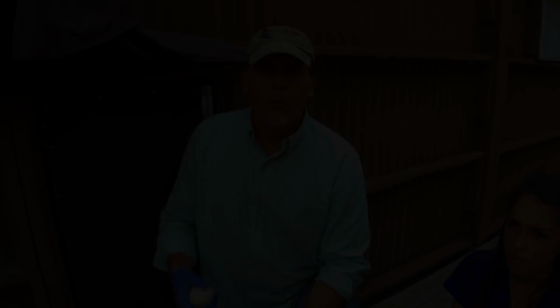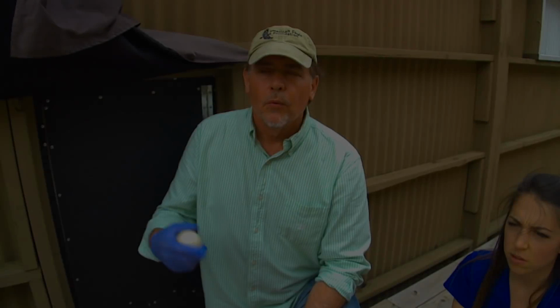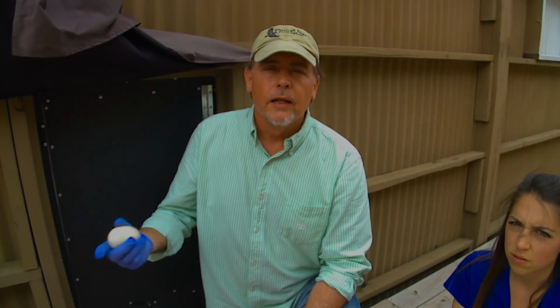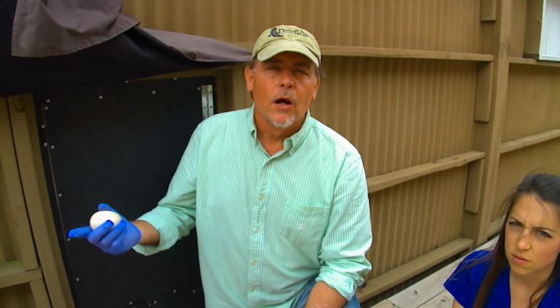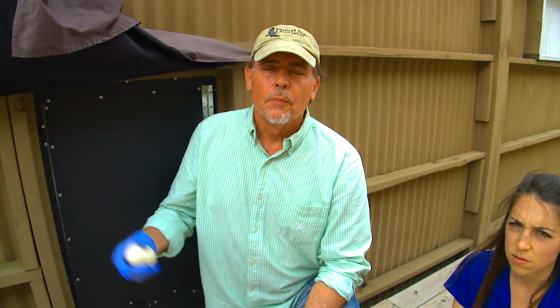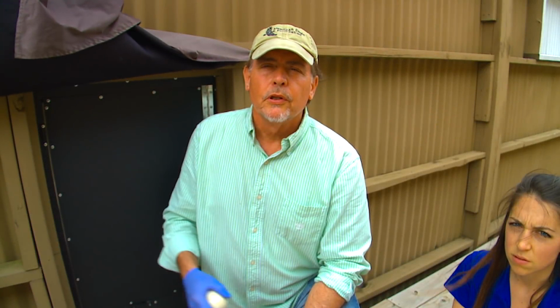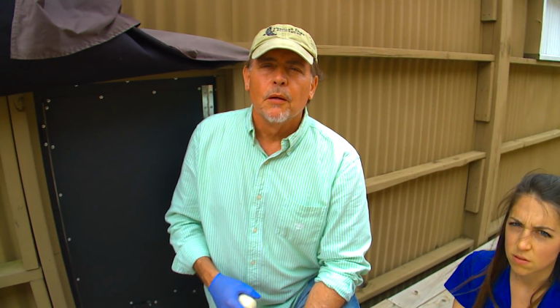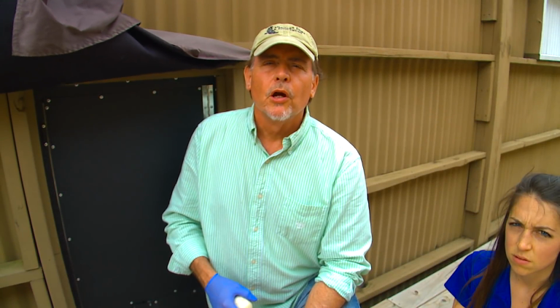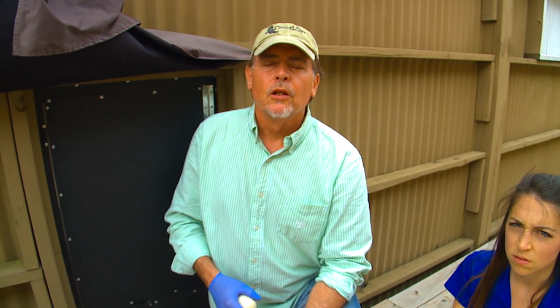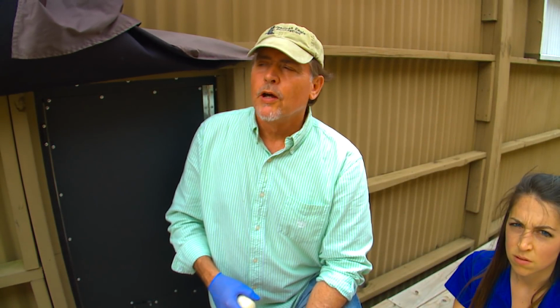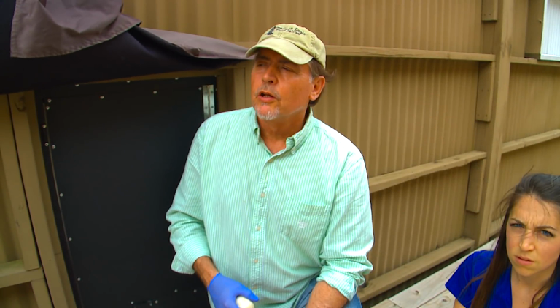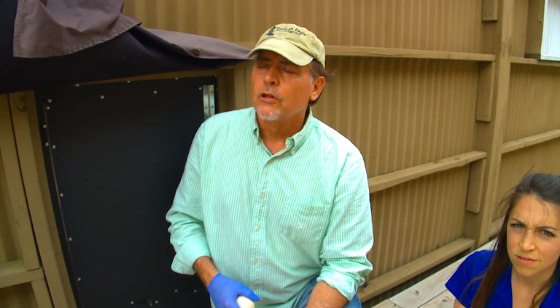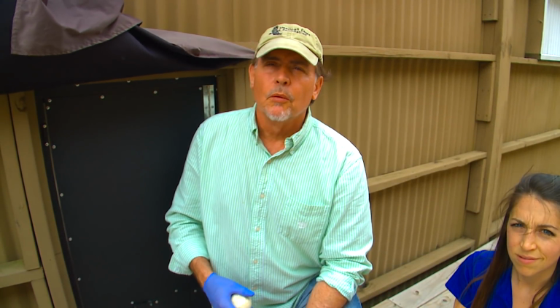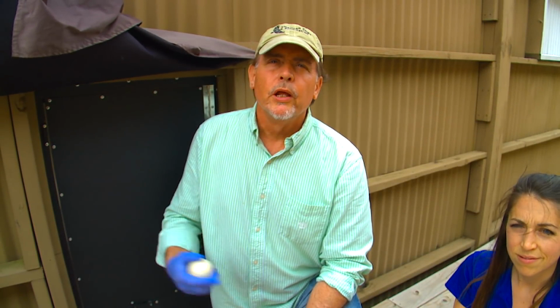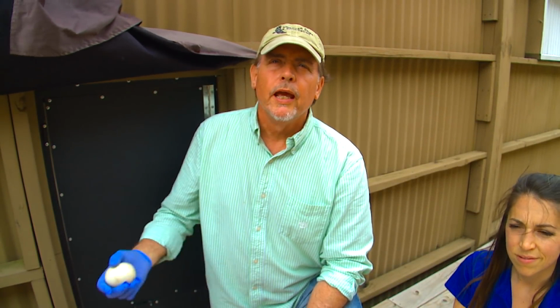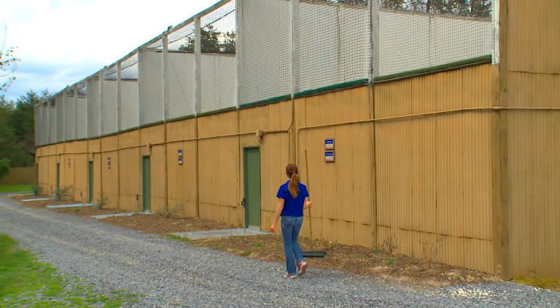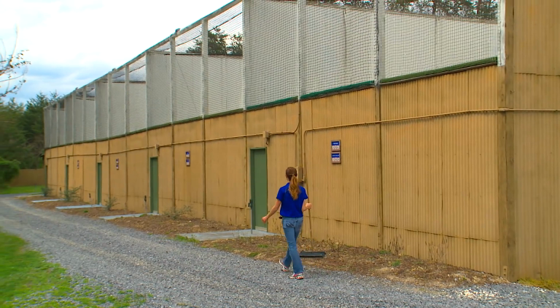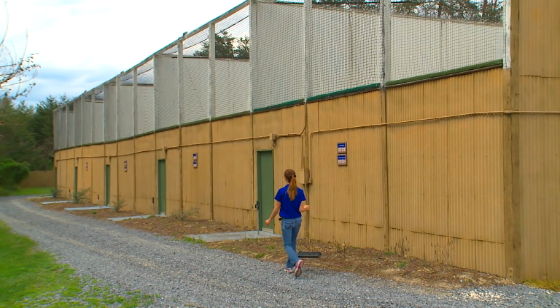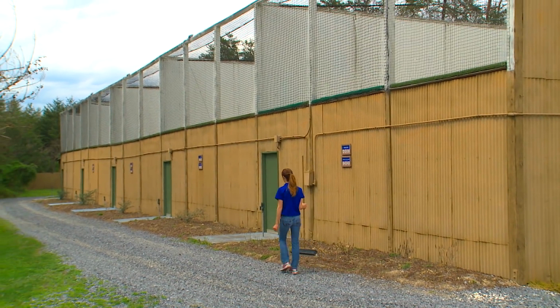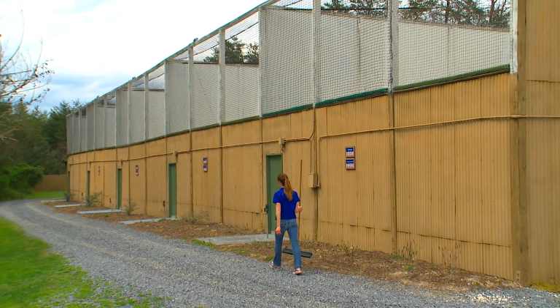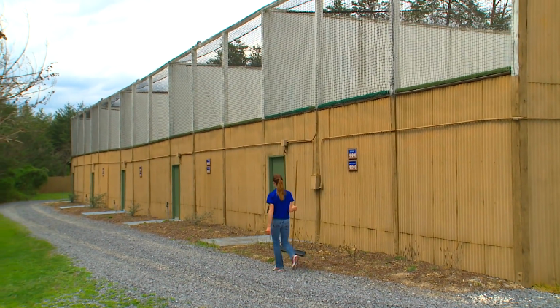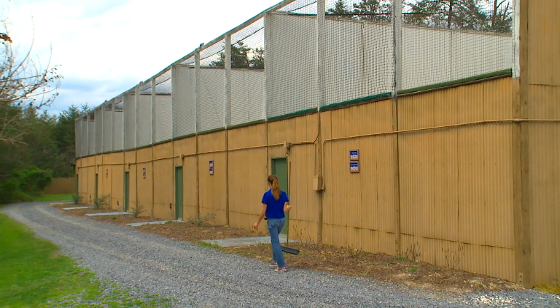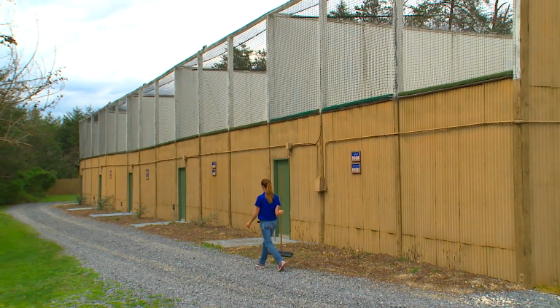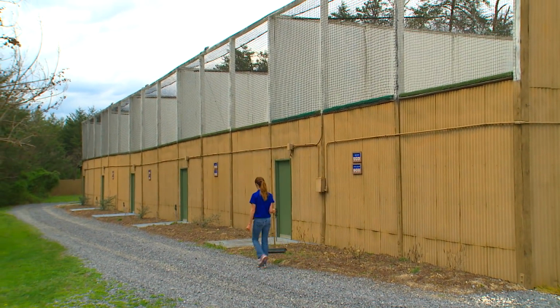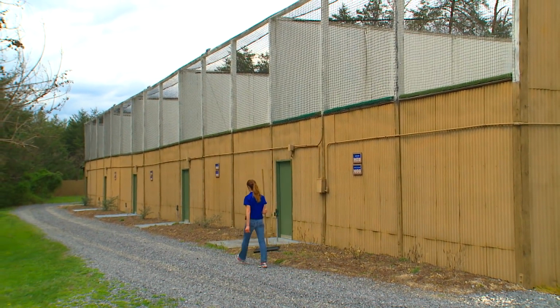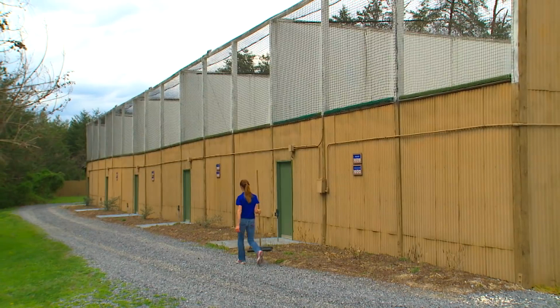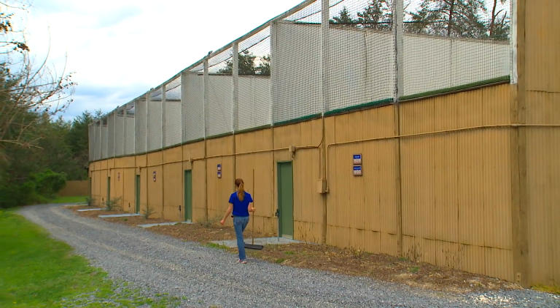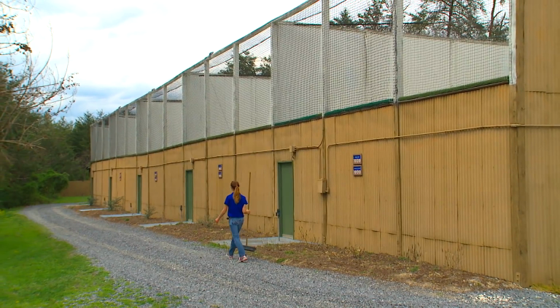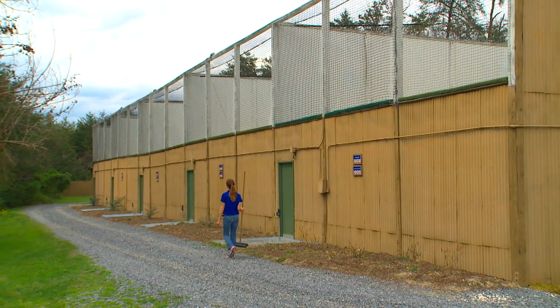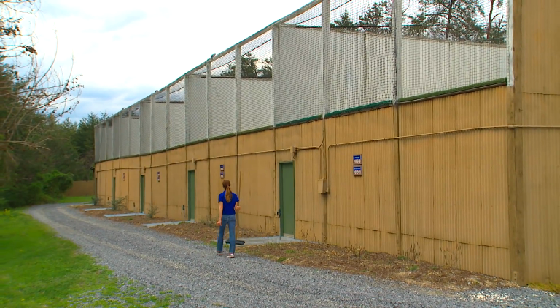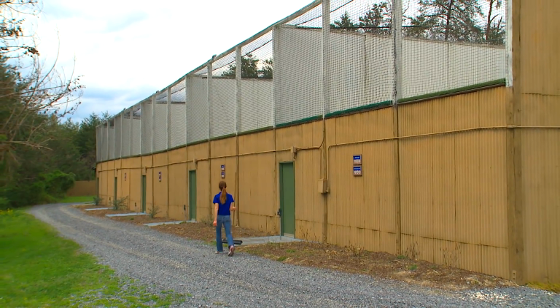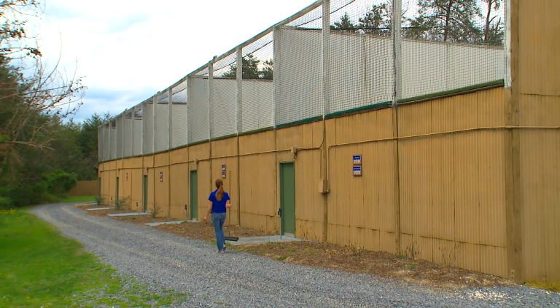Right now we're up at the American Eagle Foundation breeding aviary located off the Dollywood Park in Pigeon Forge, Tennessee.